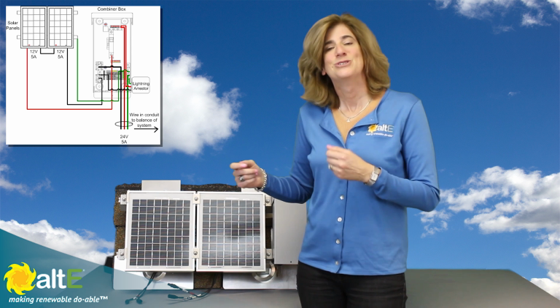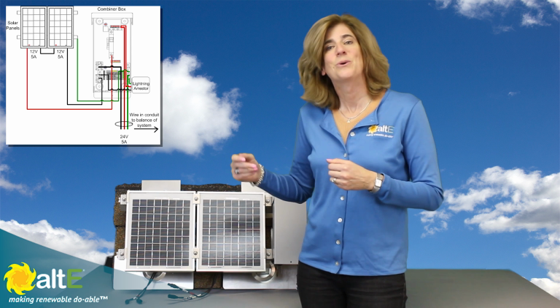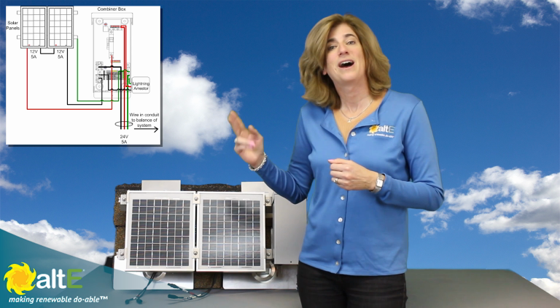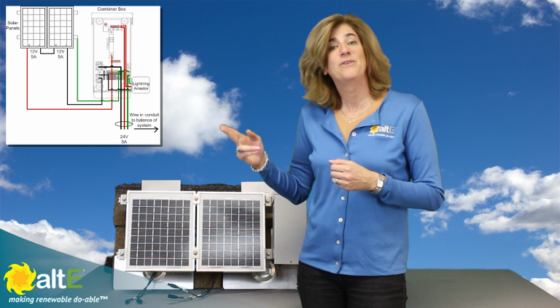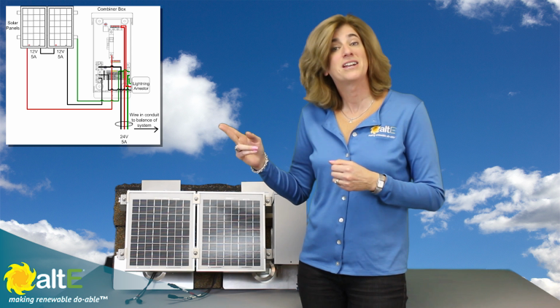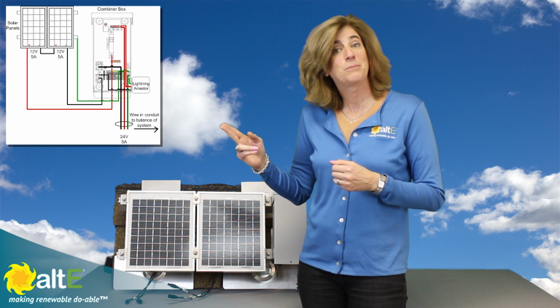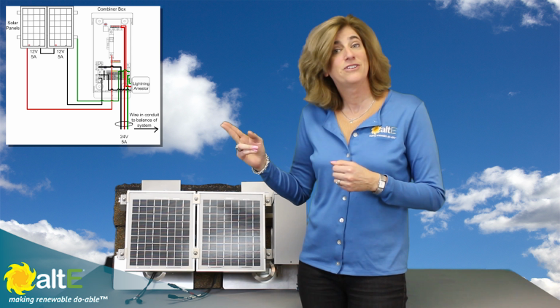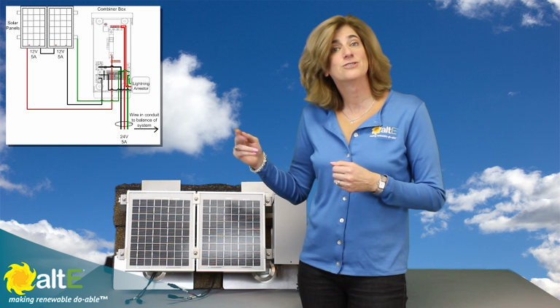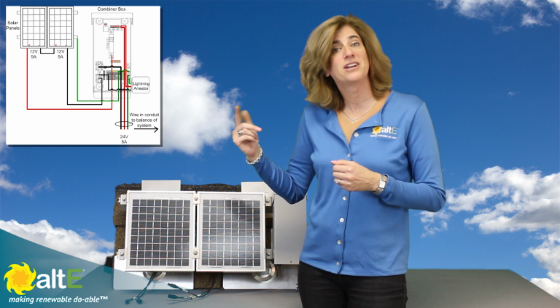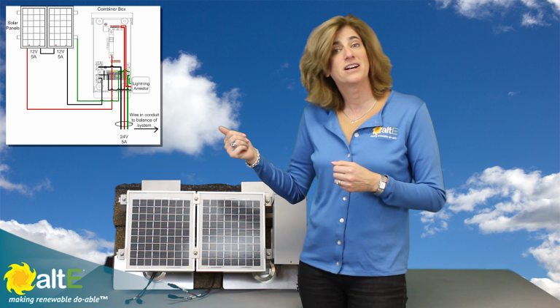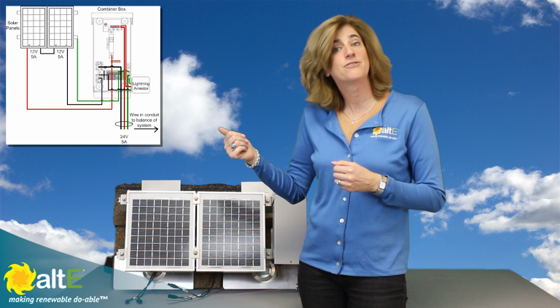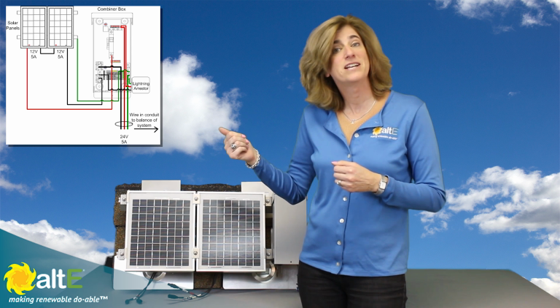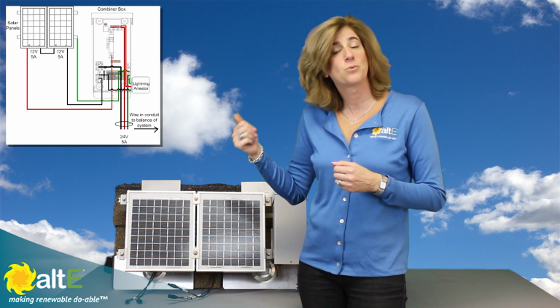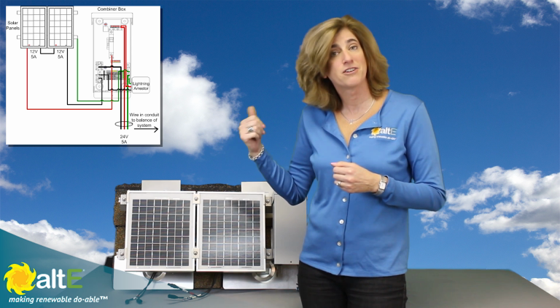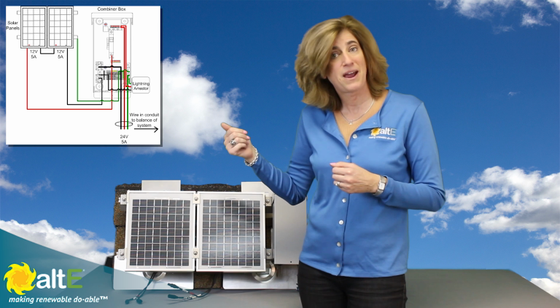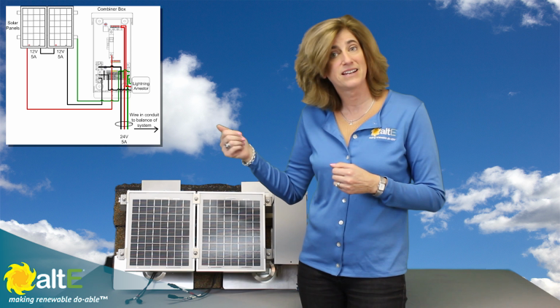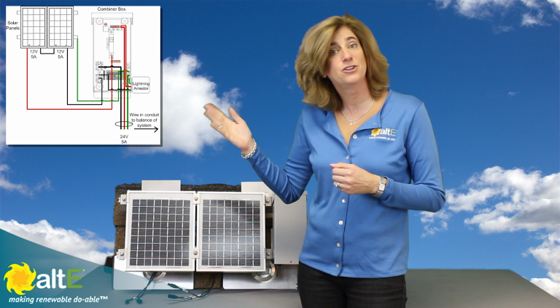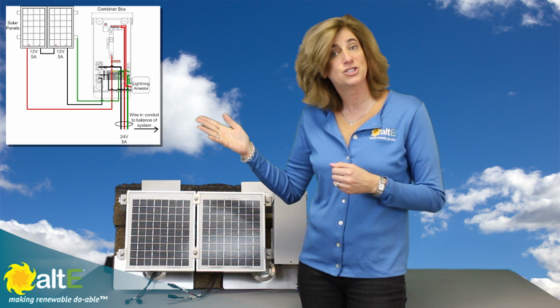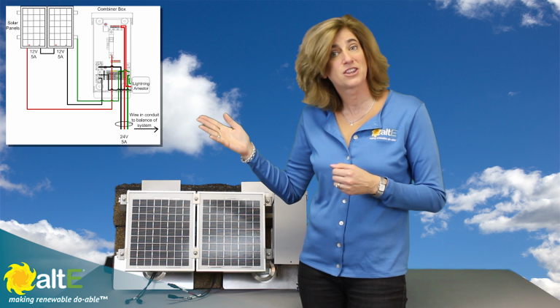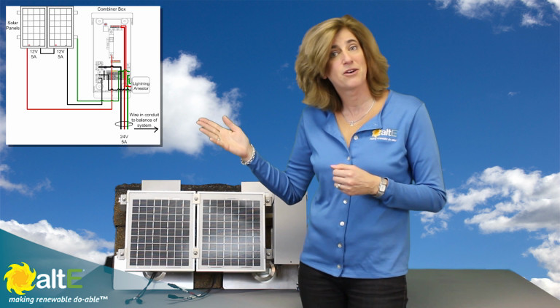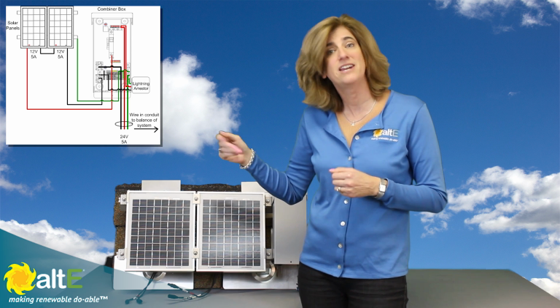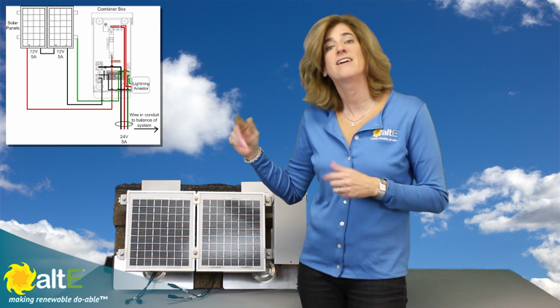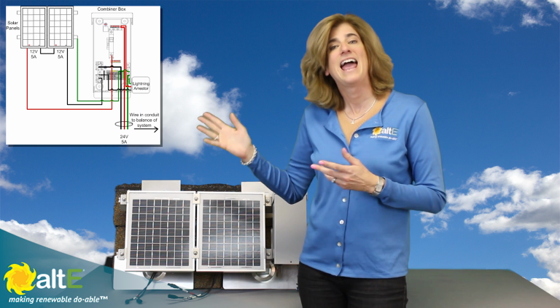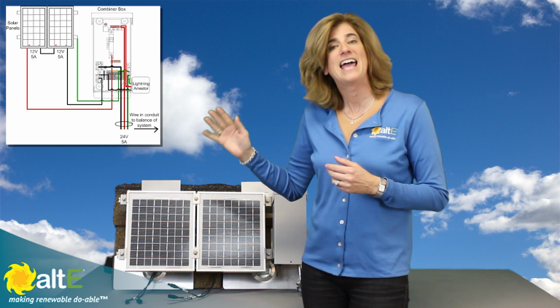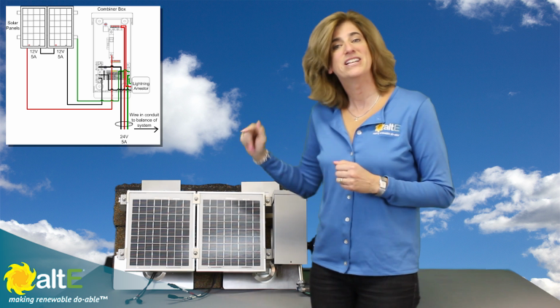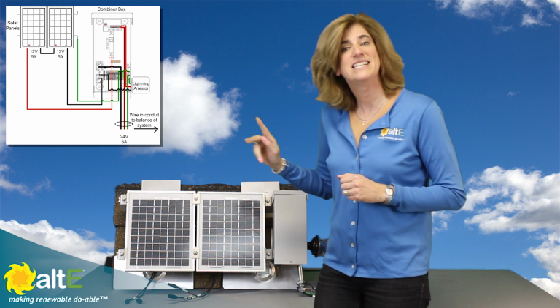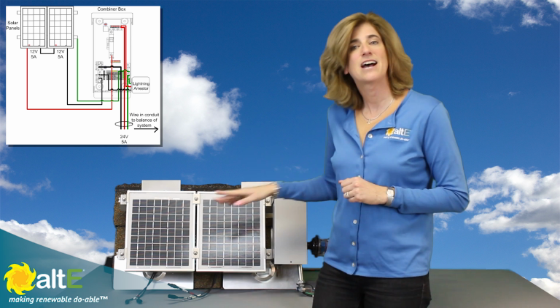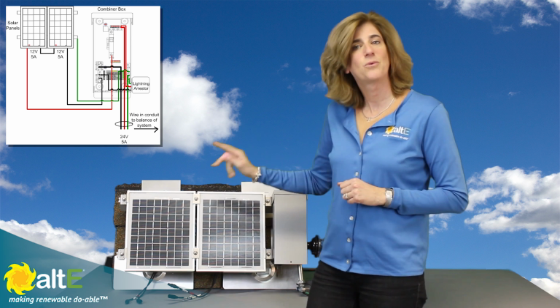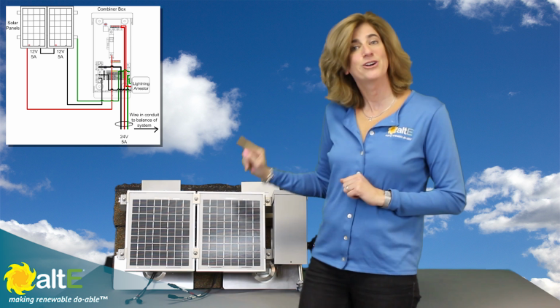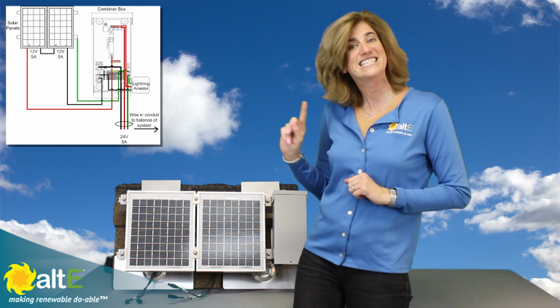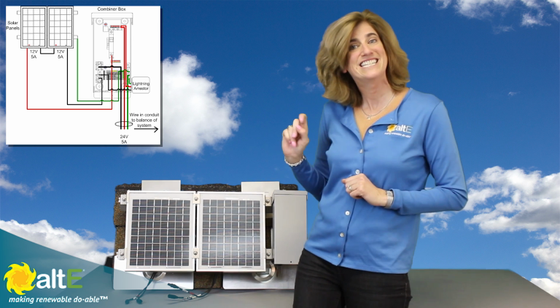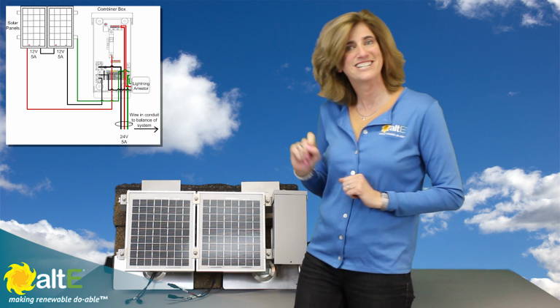We've done a couple of videos on different ways to wire in parallel, you can check them out here, and this is how to wire in series.